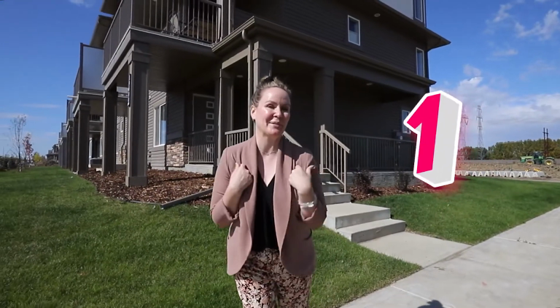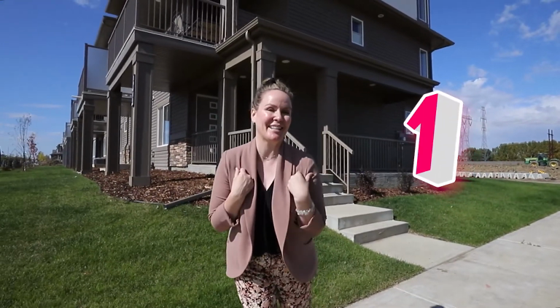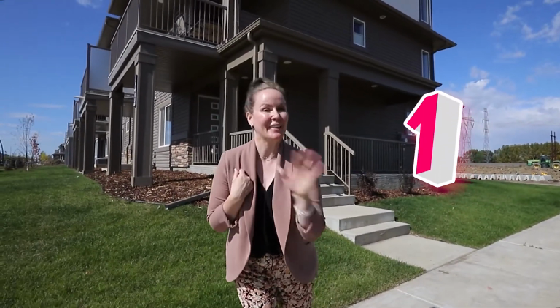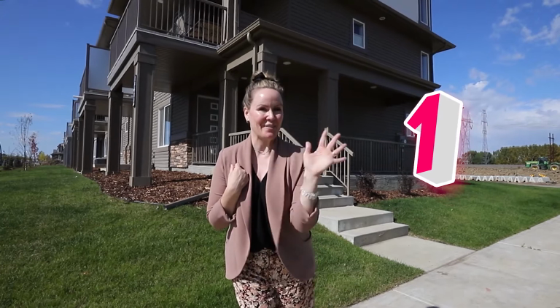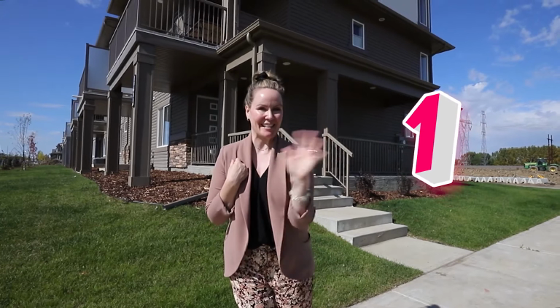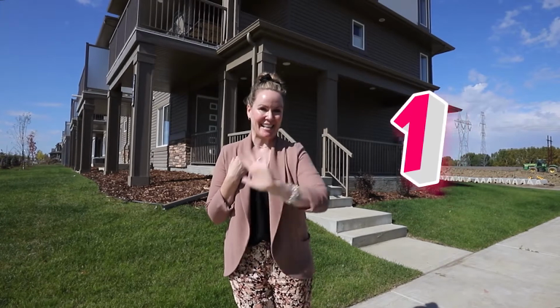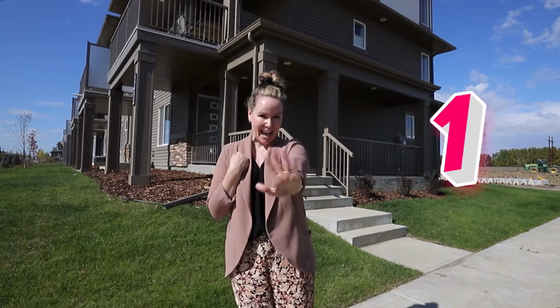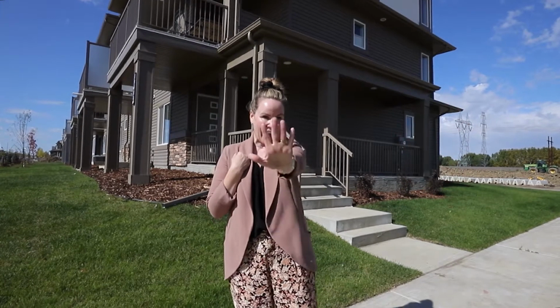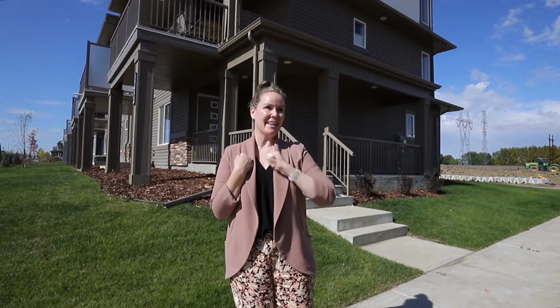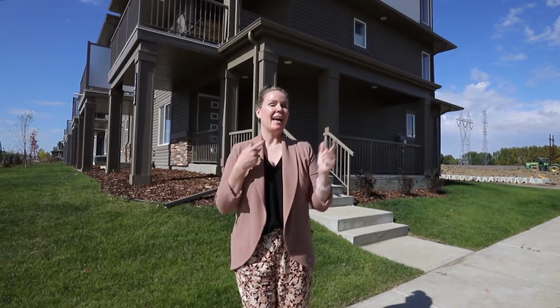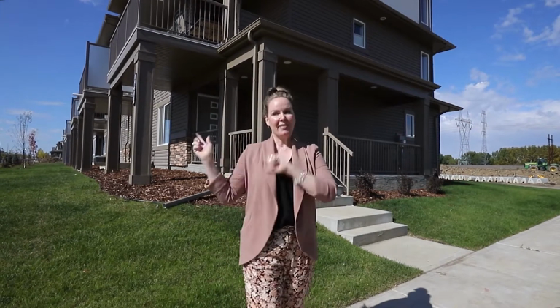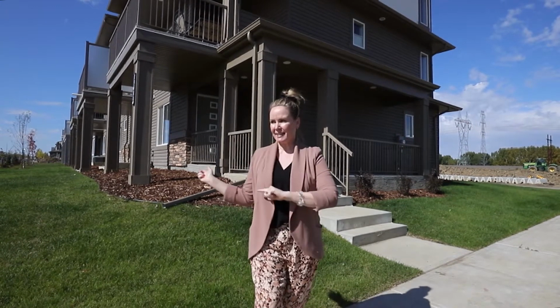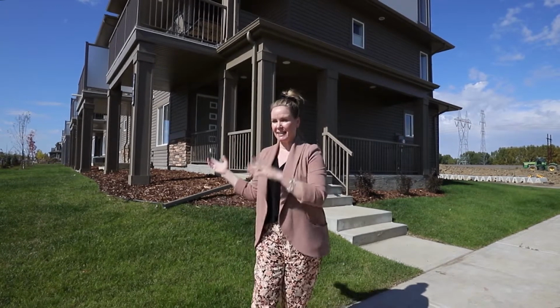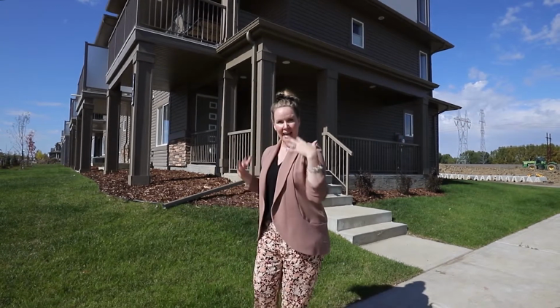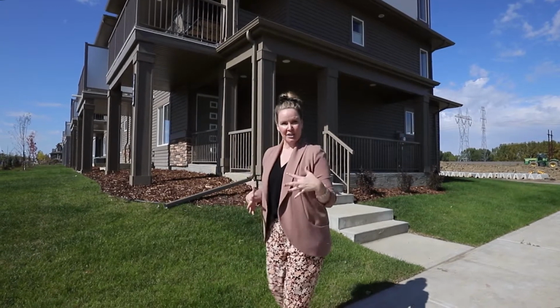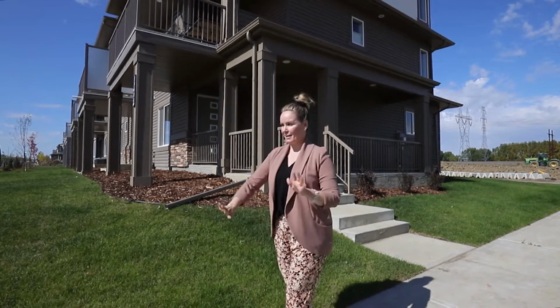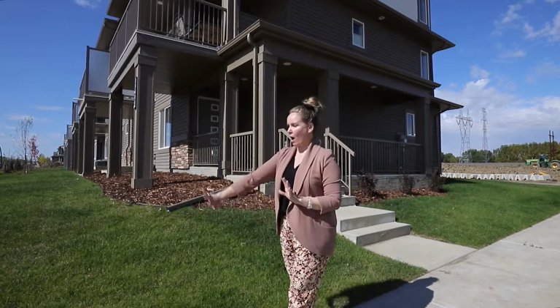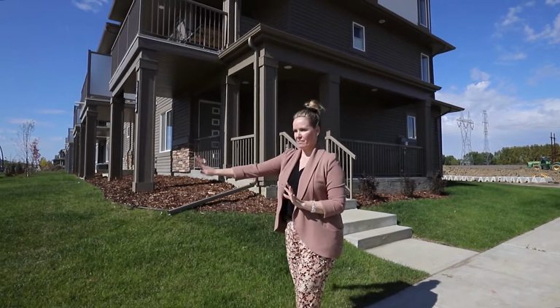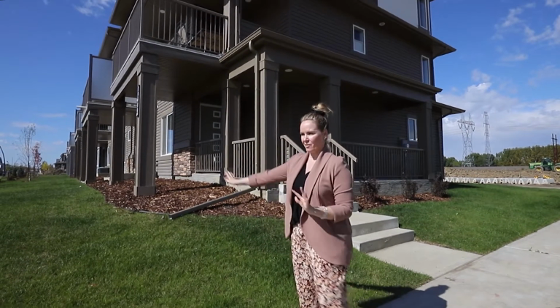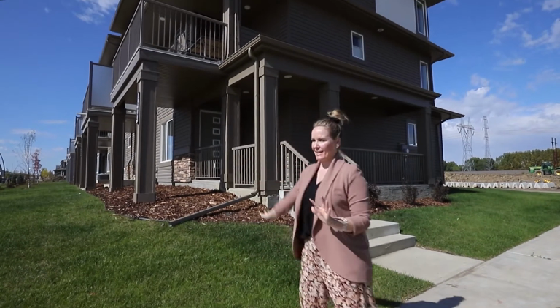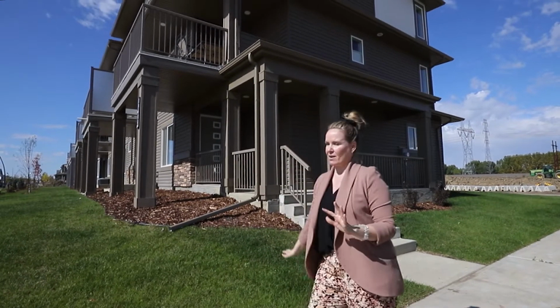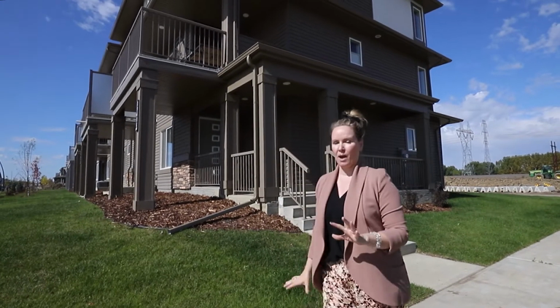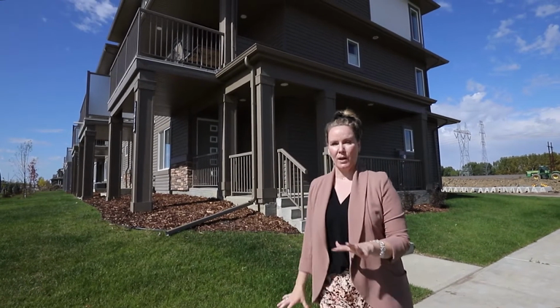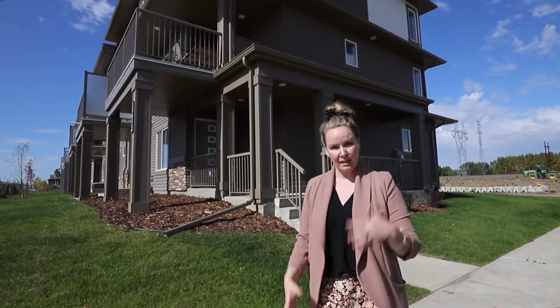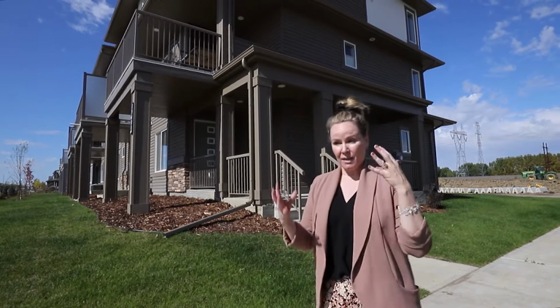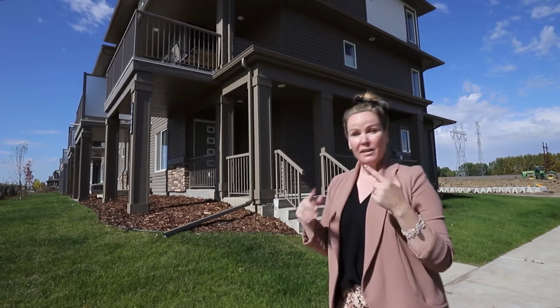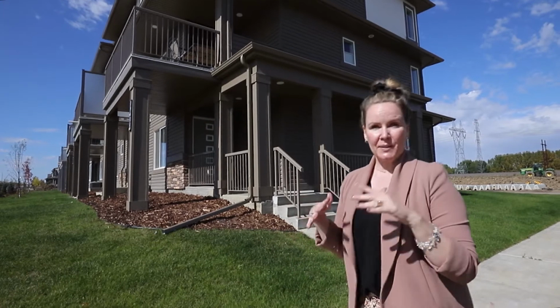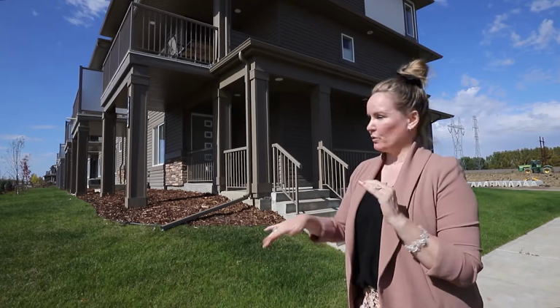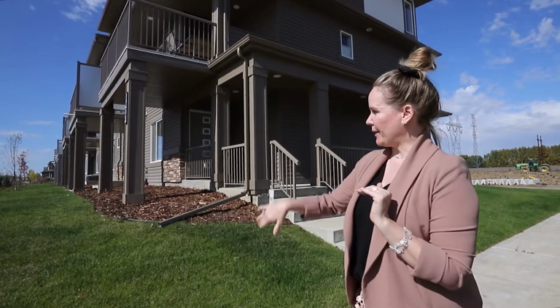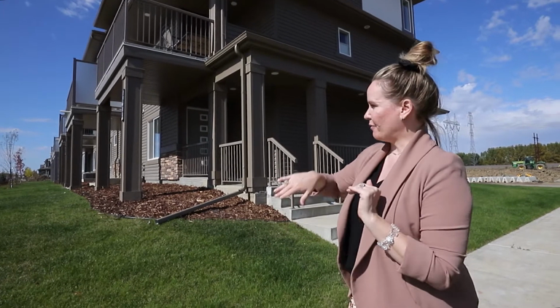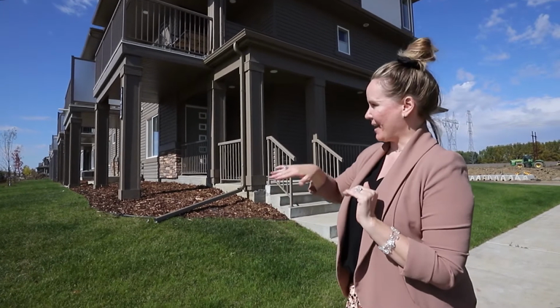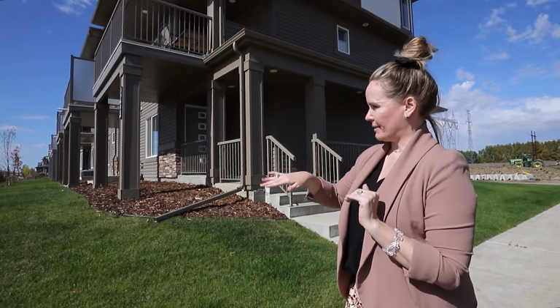I'm Jolene Langell of Remax Elite. Hi! And this is an end unit, so all of this grassy area will very soon be fenced.